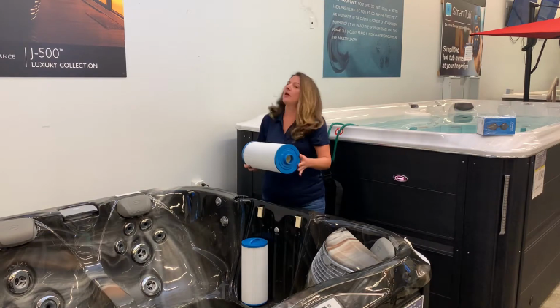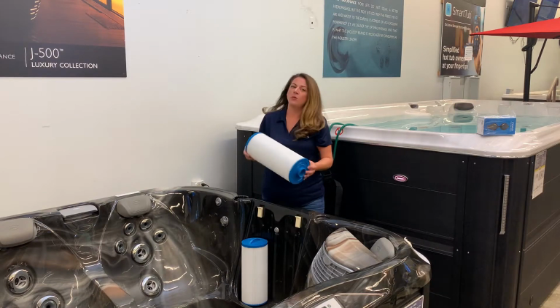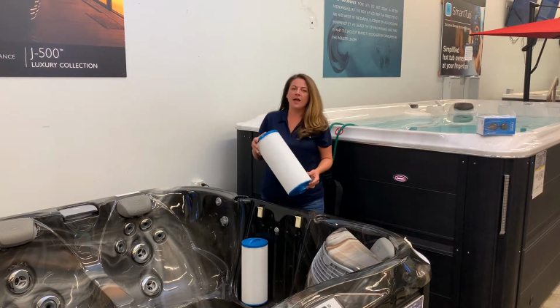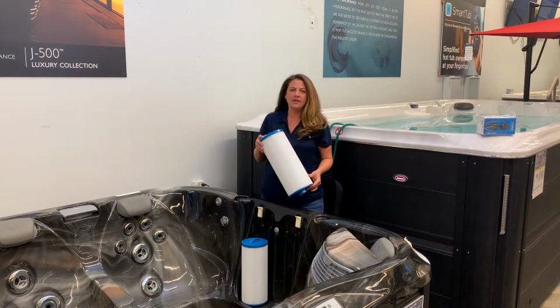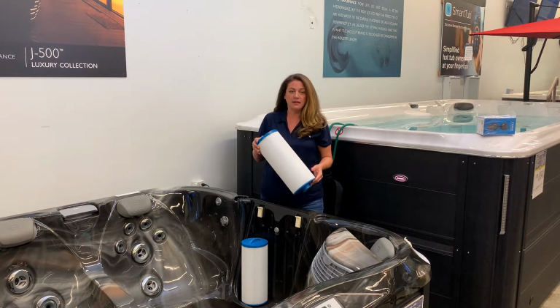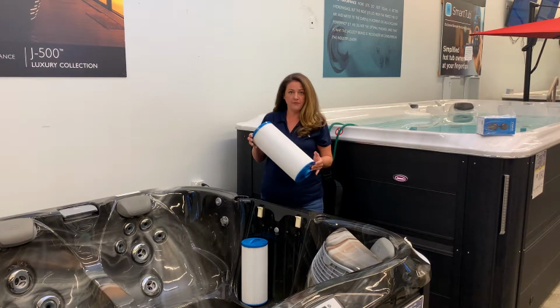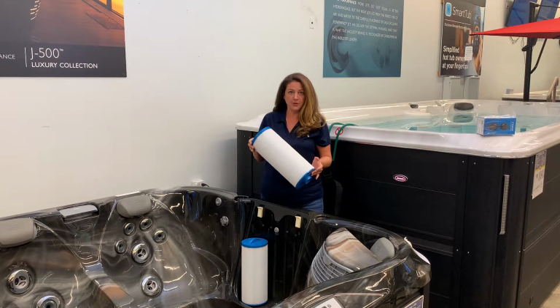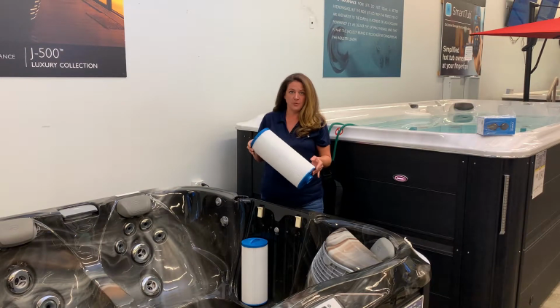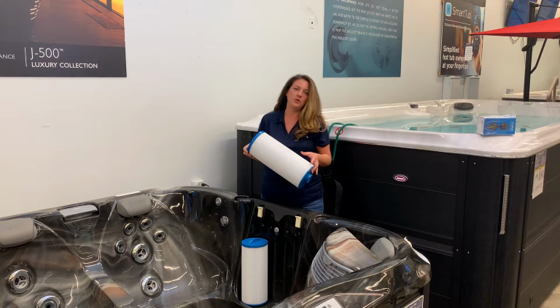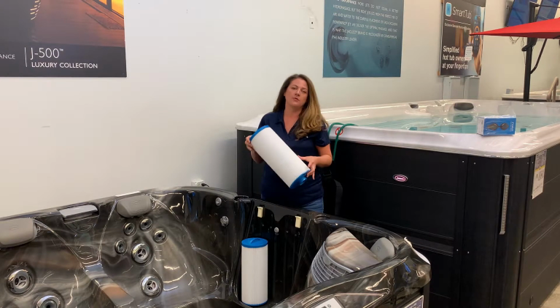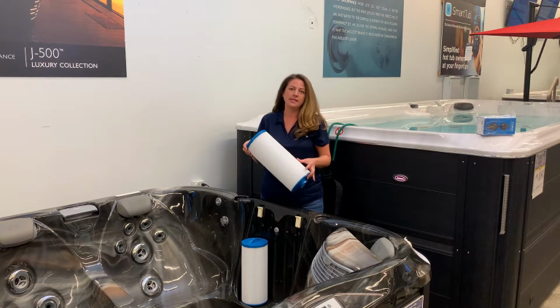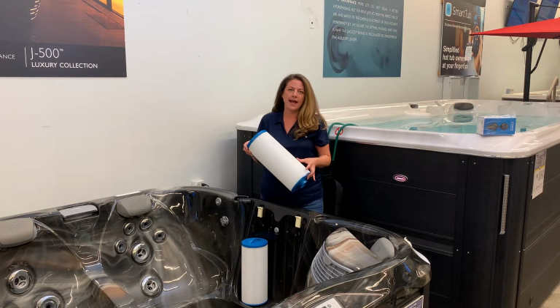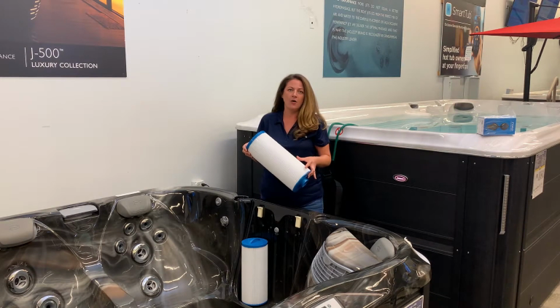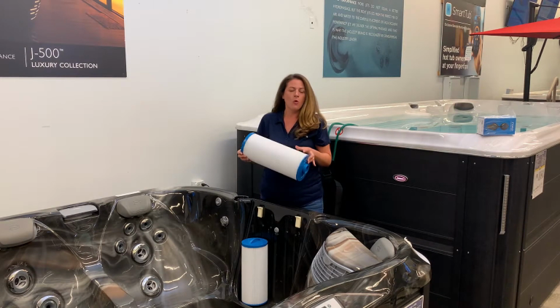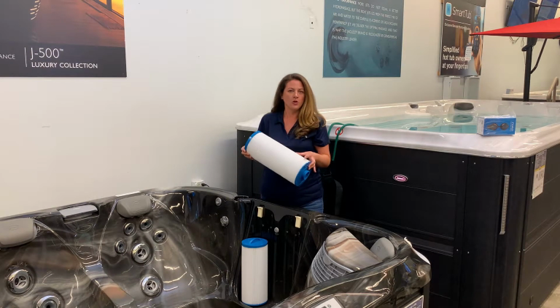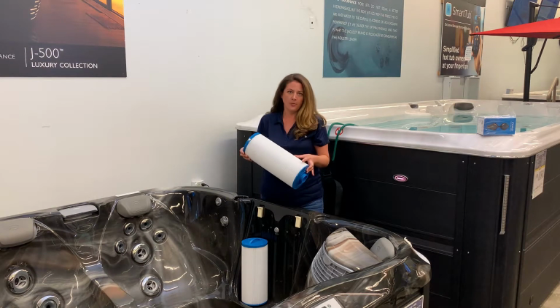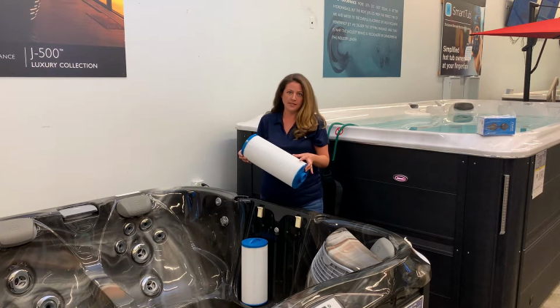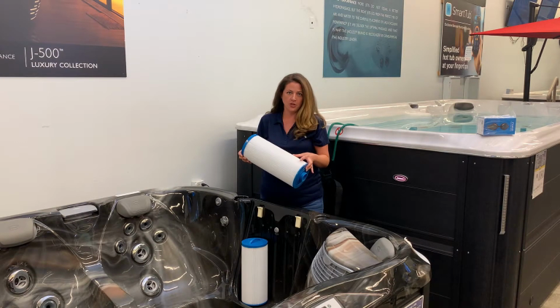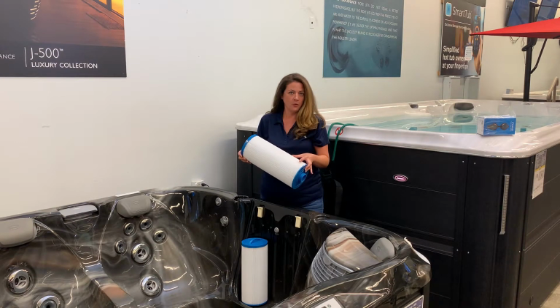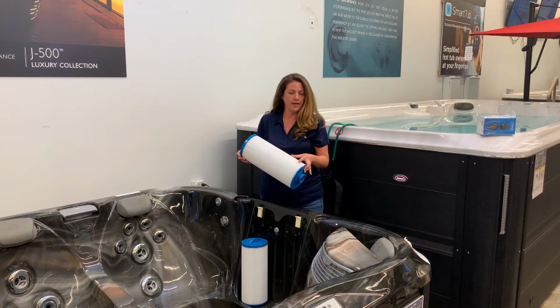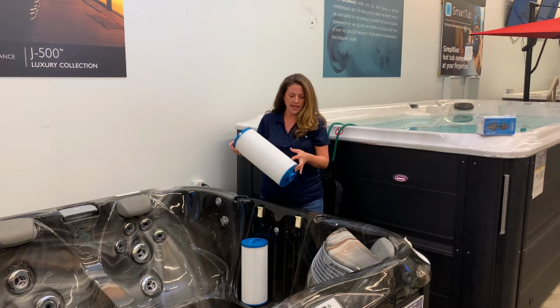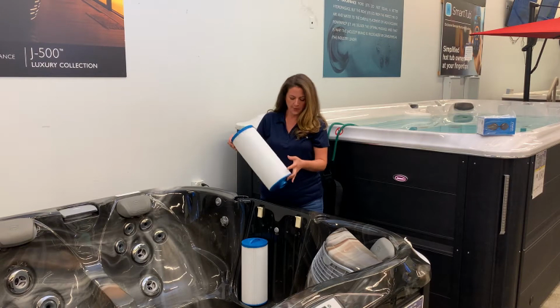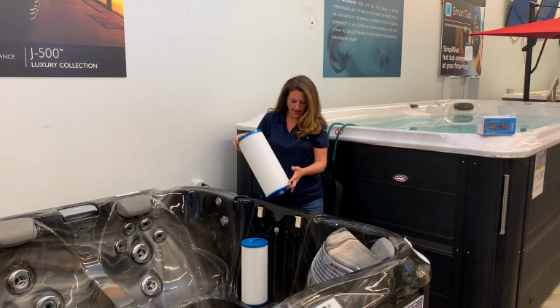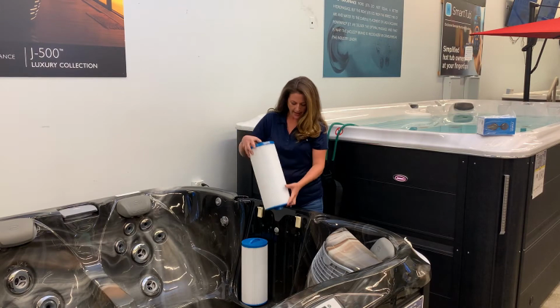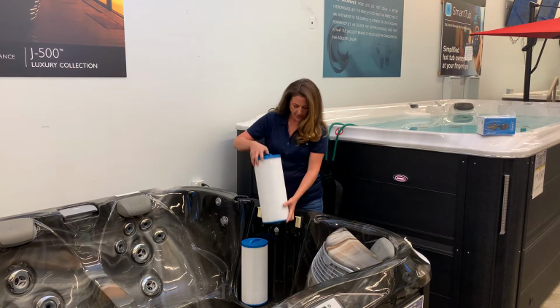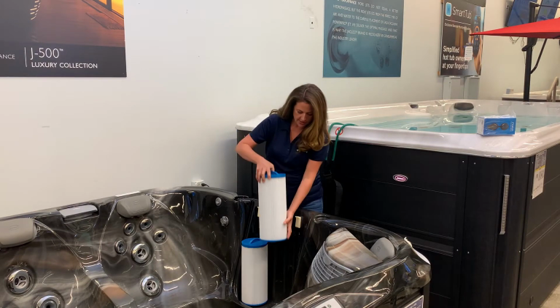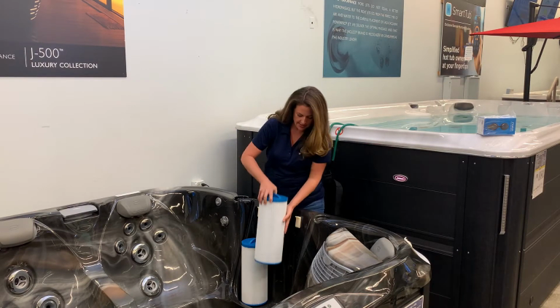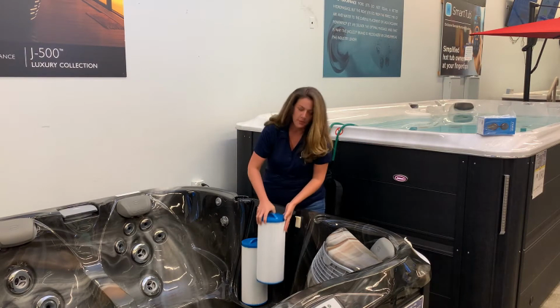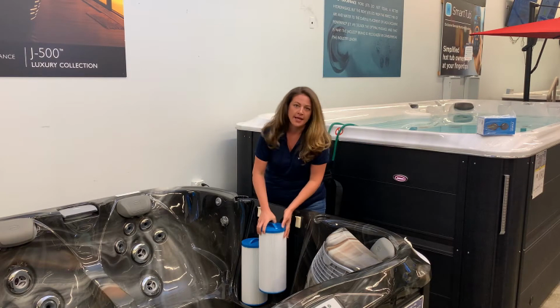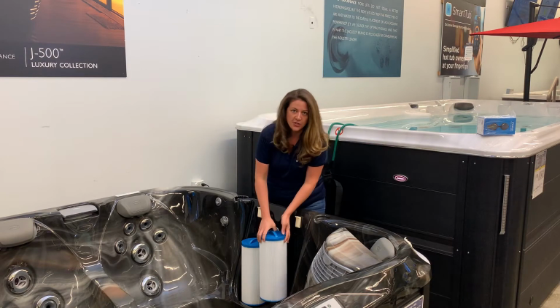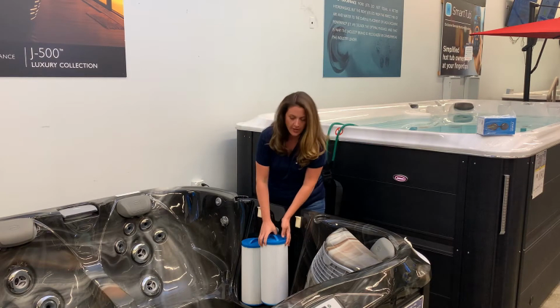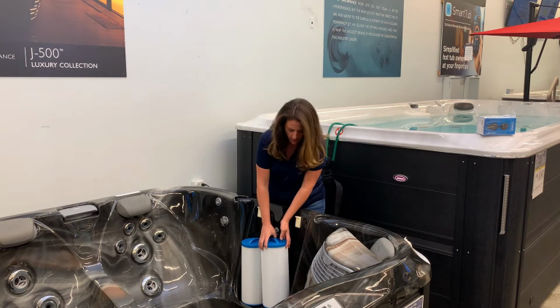Once you have the filter removed, you can rinse it out or you can replace it with a new one. To put it back in, you just set it in place and turn it clockwise.